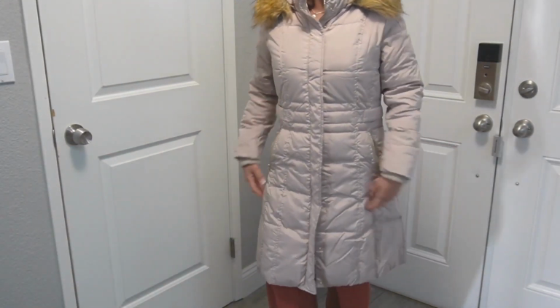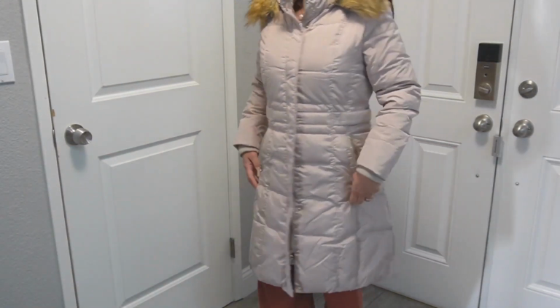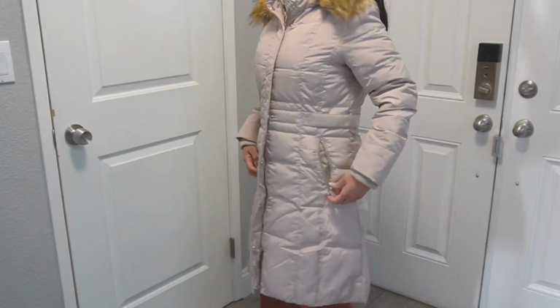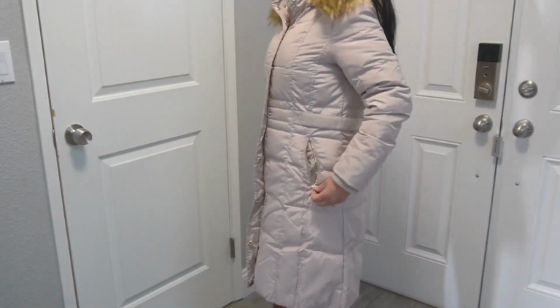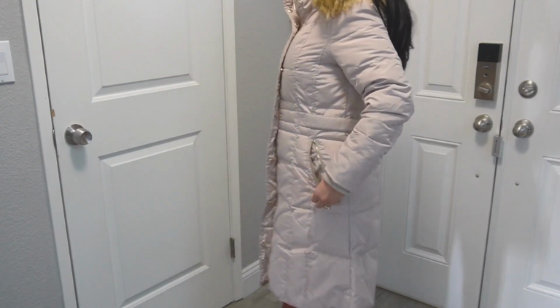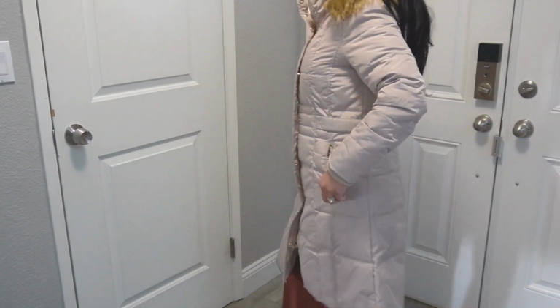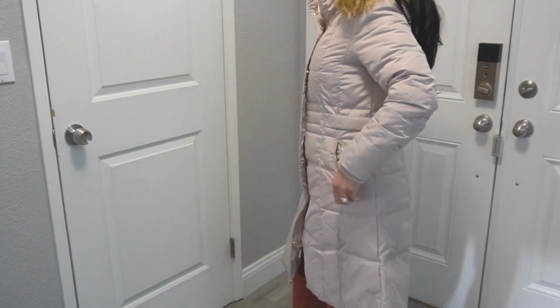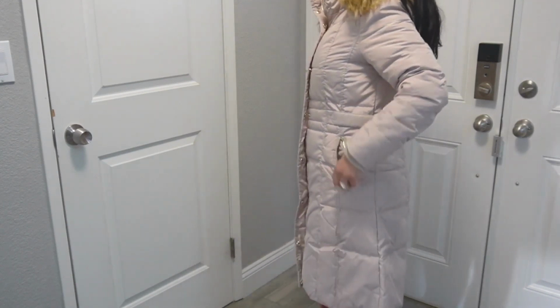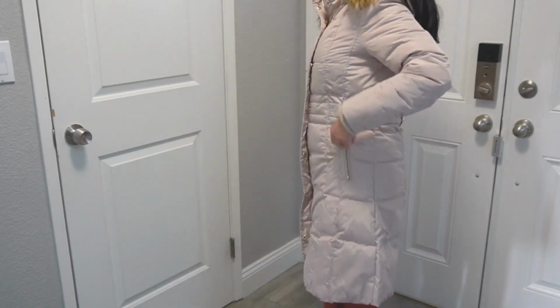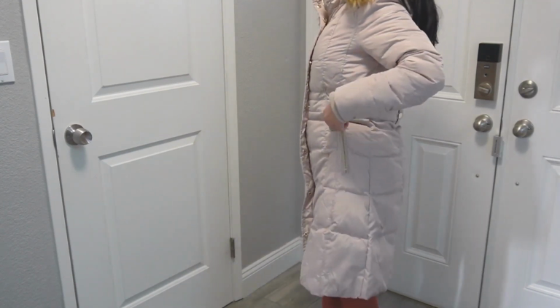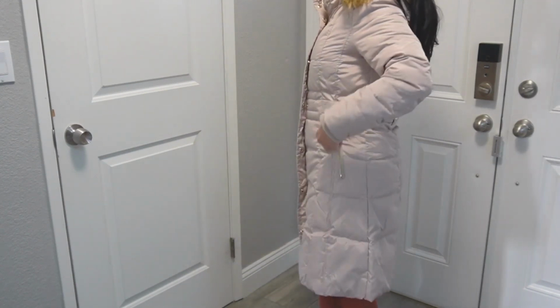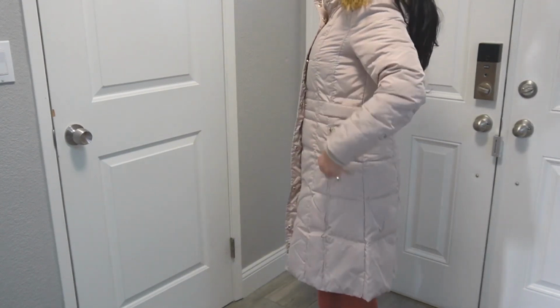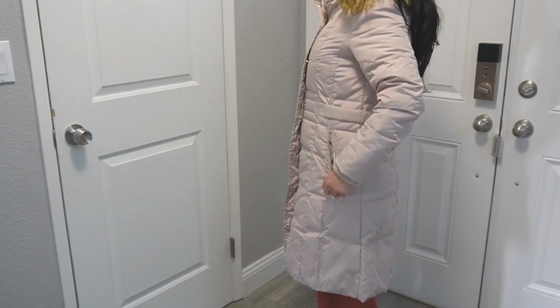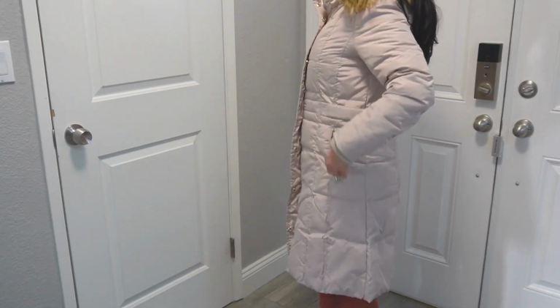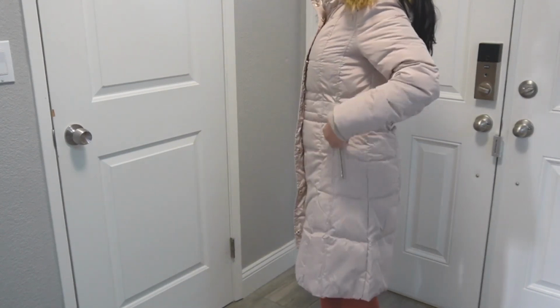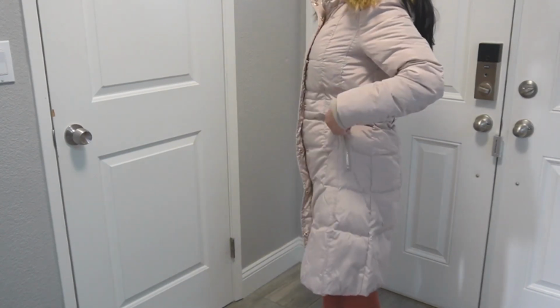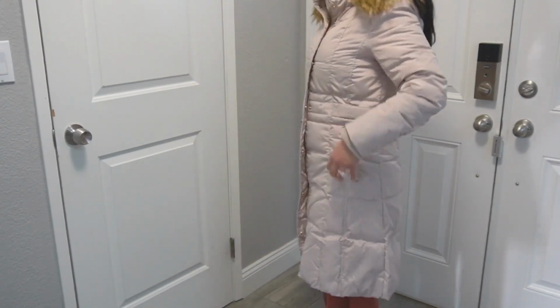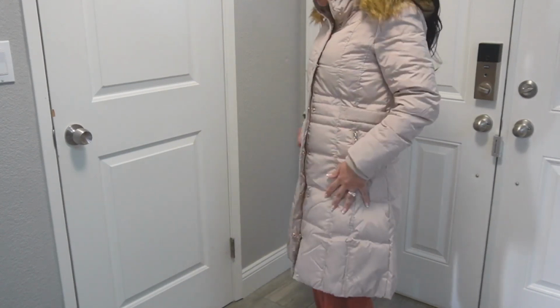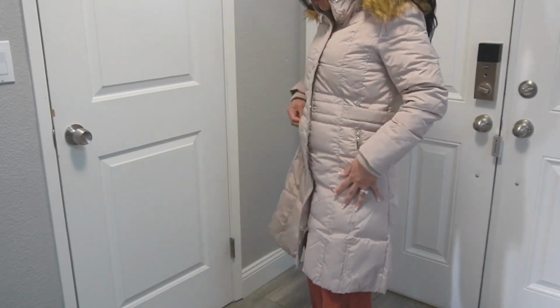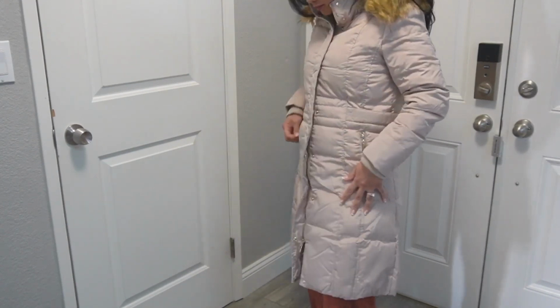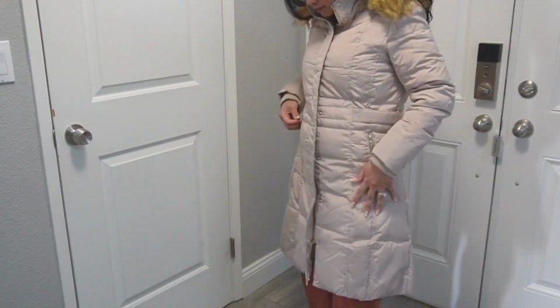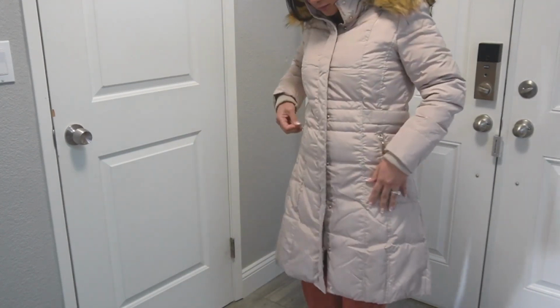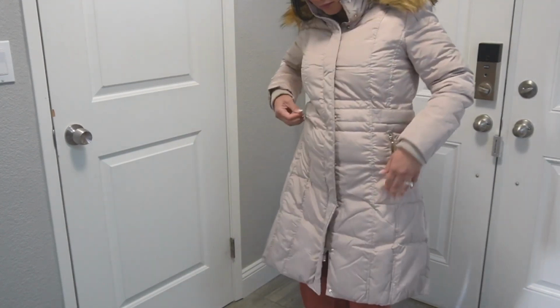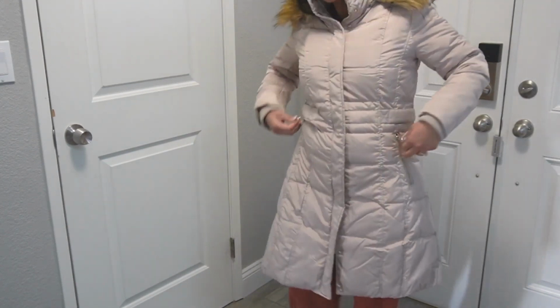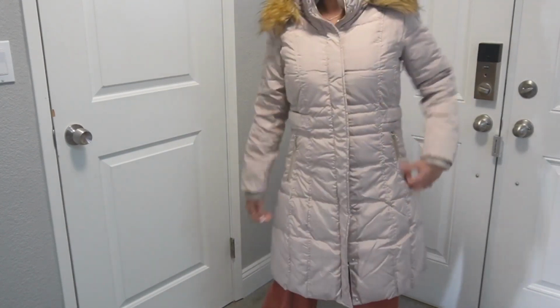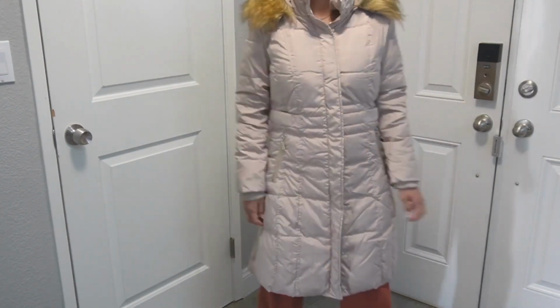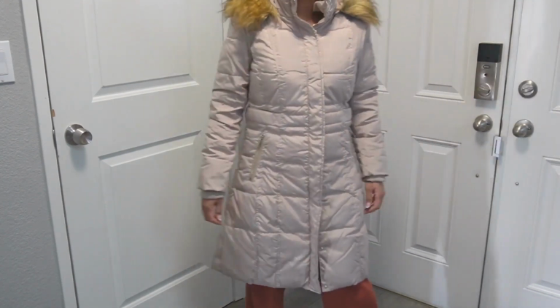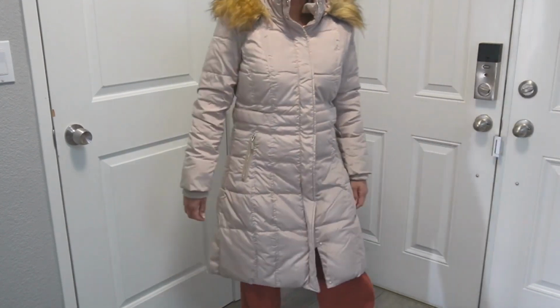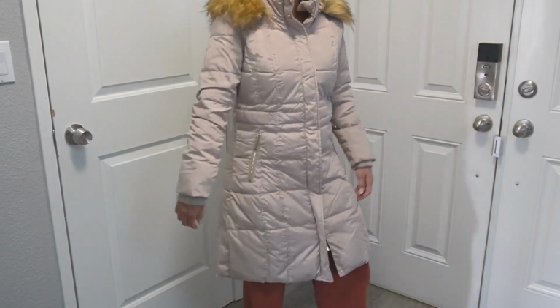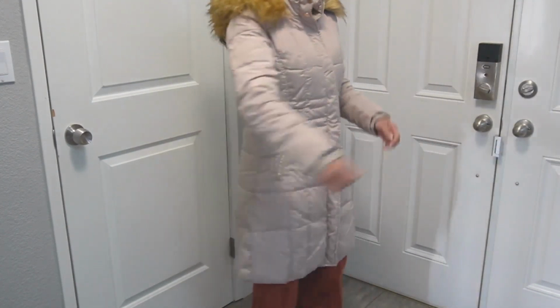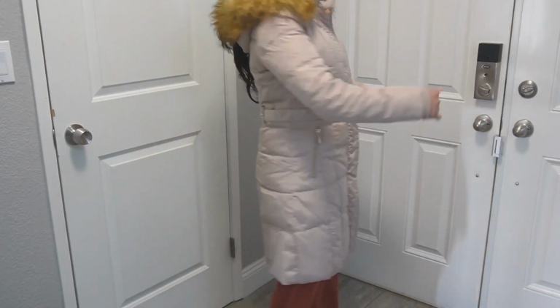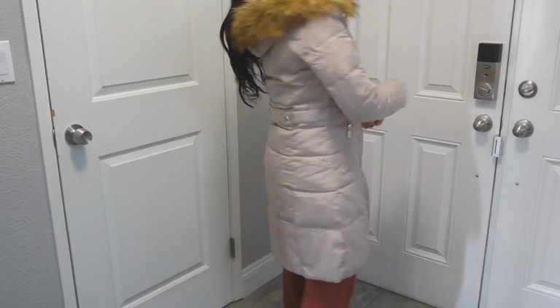It's not too tight — I can wear big sweaters underneath. I just love this jacket.